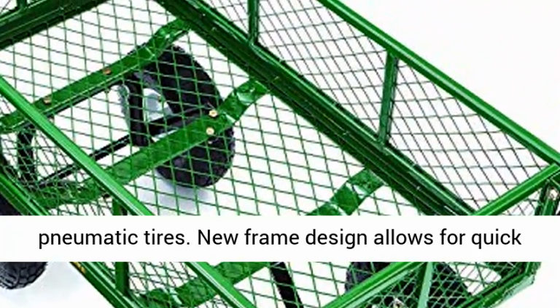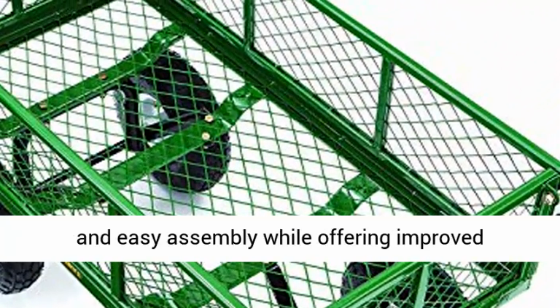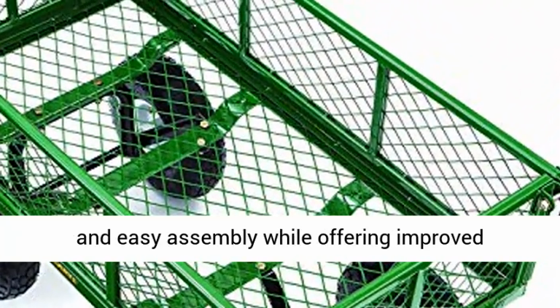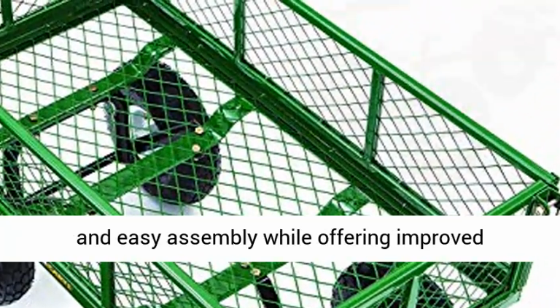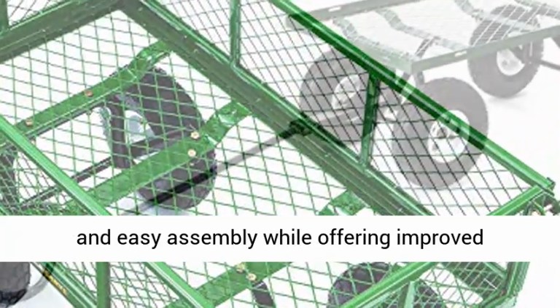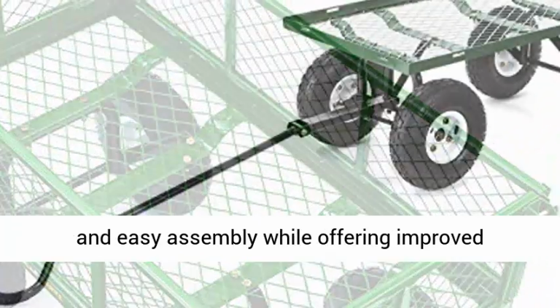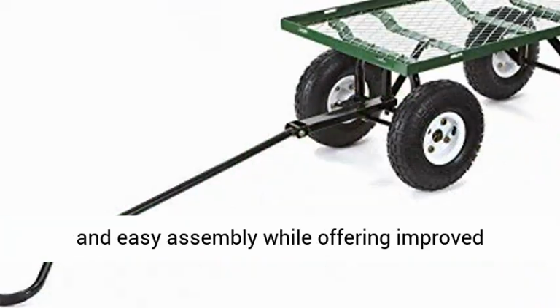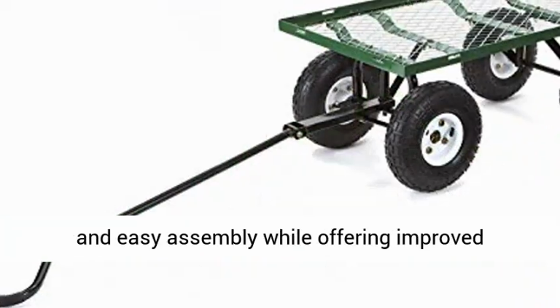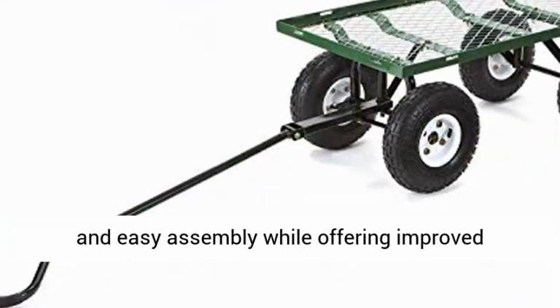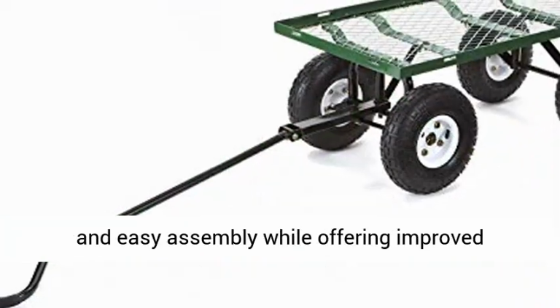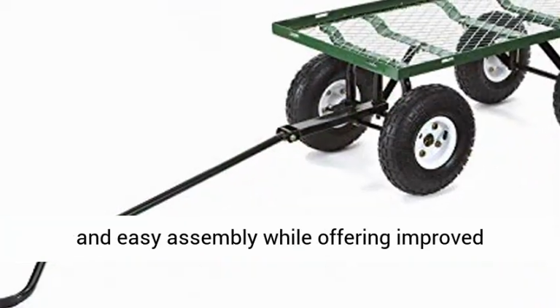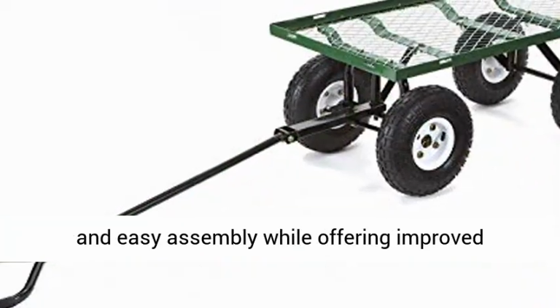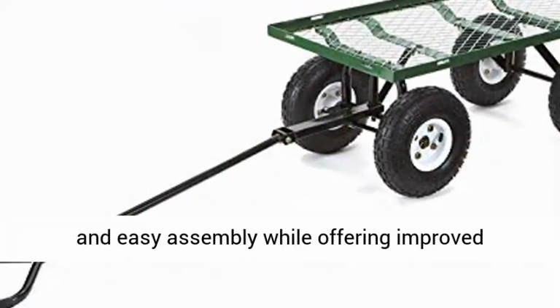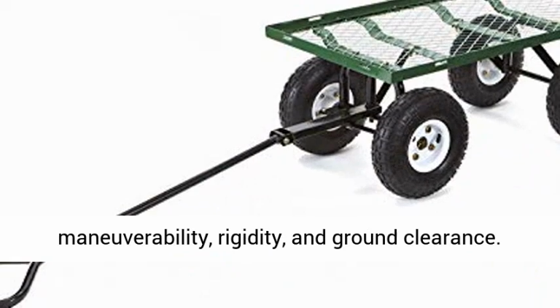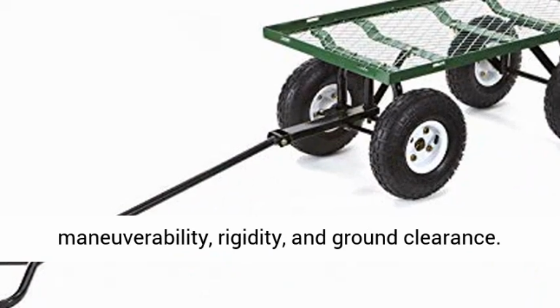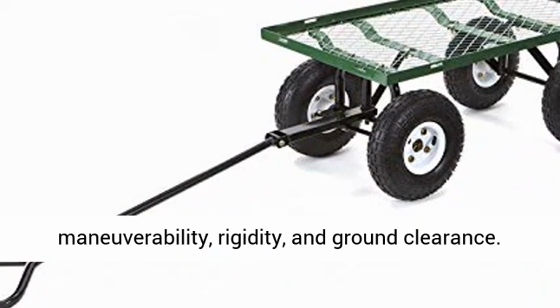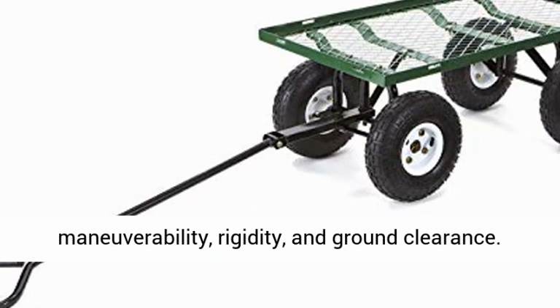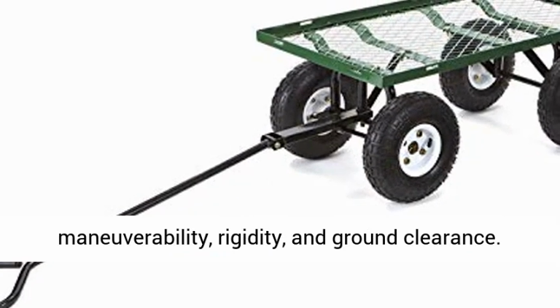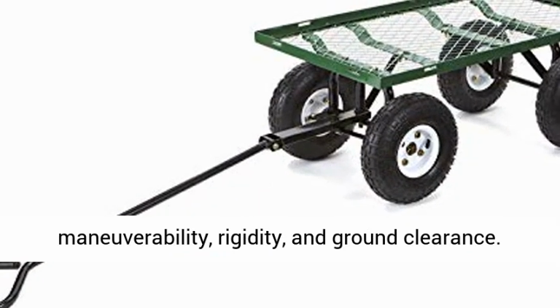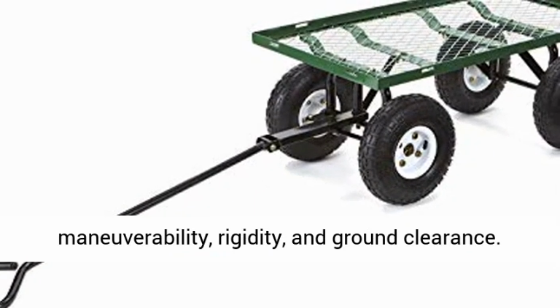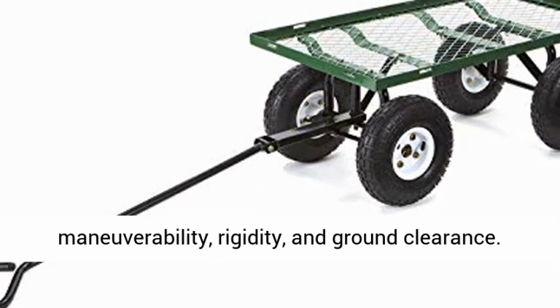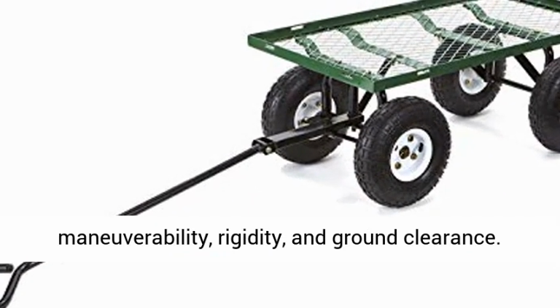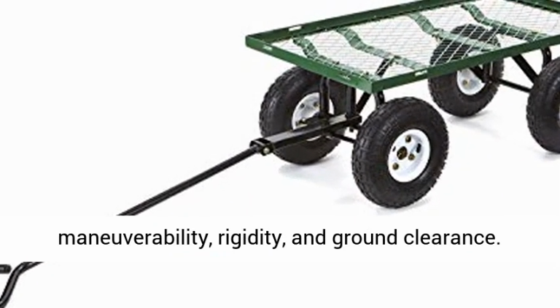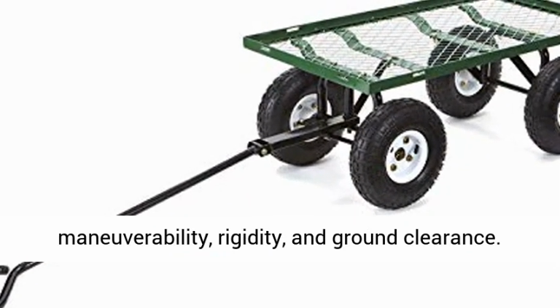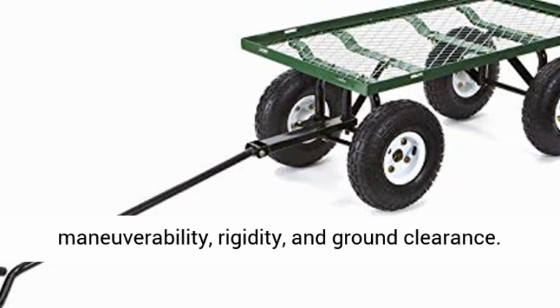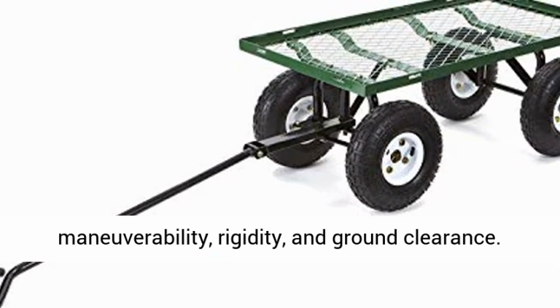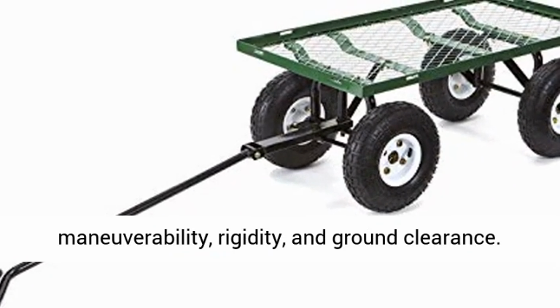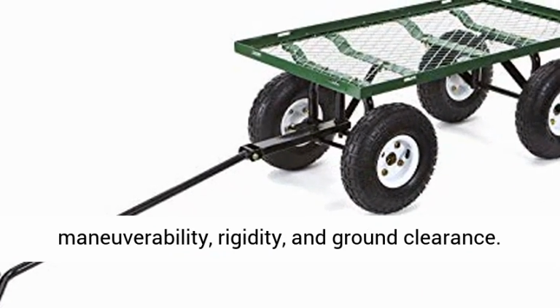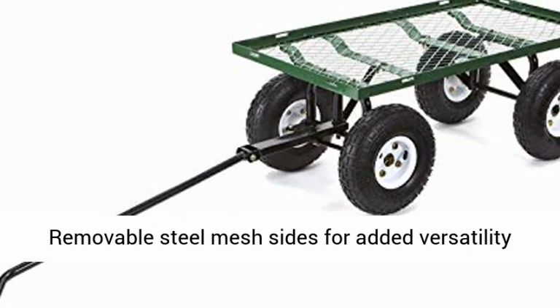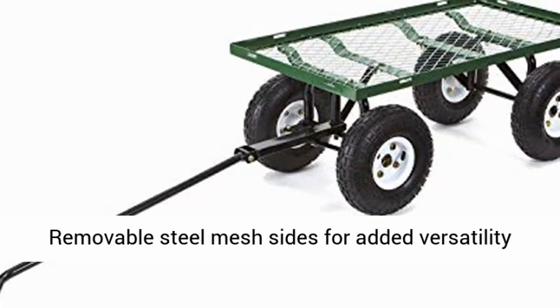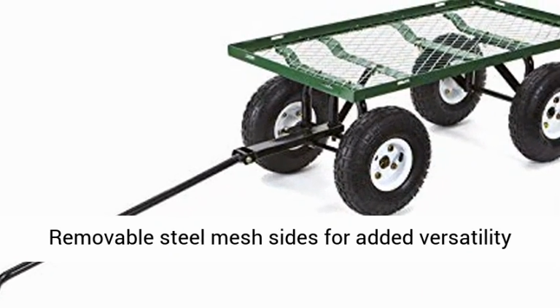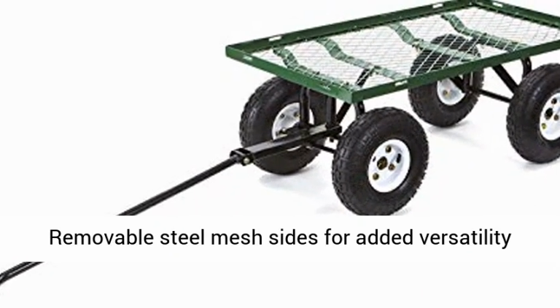New frame design allows for quick and easy assembly, while offering improved maneuverability, rigidity, and ground clearance.